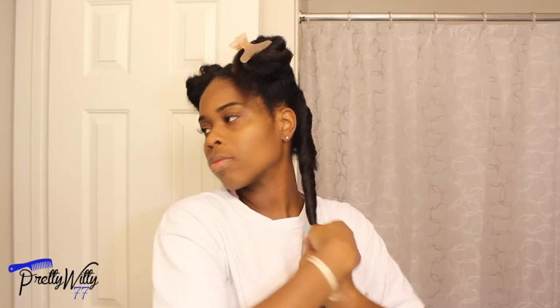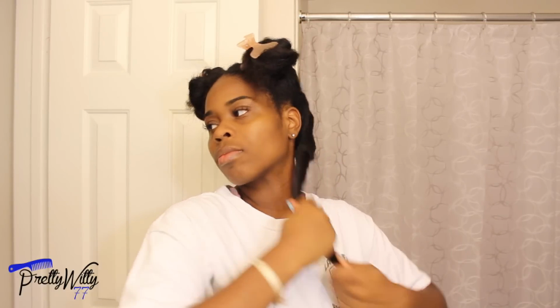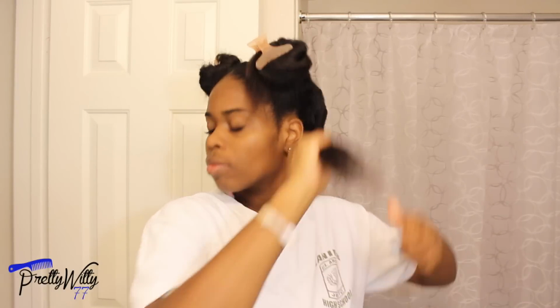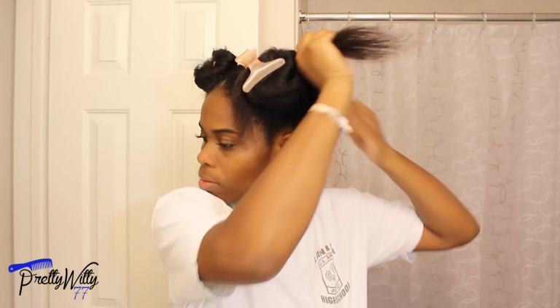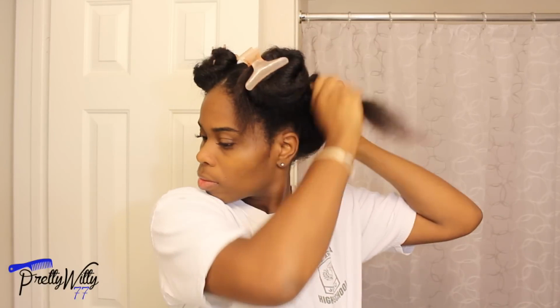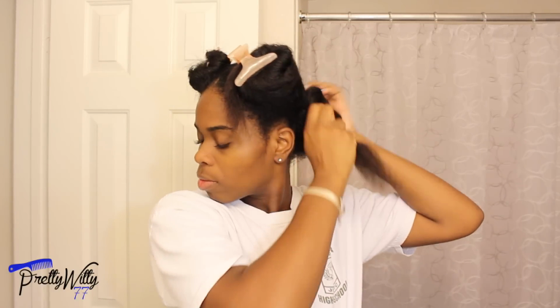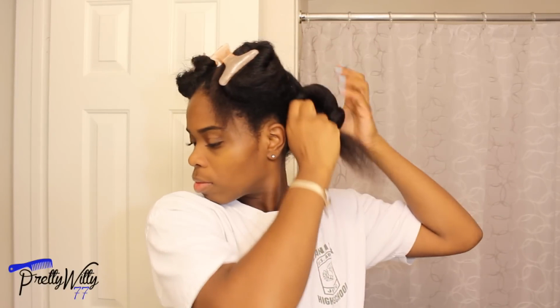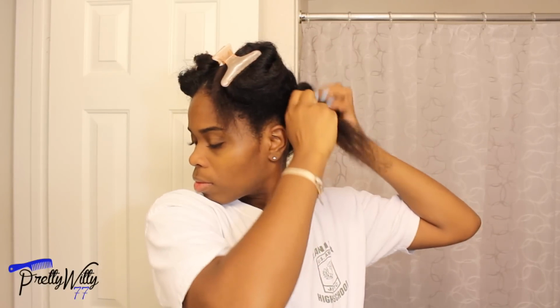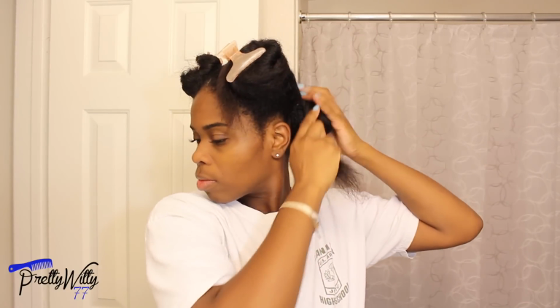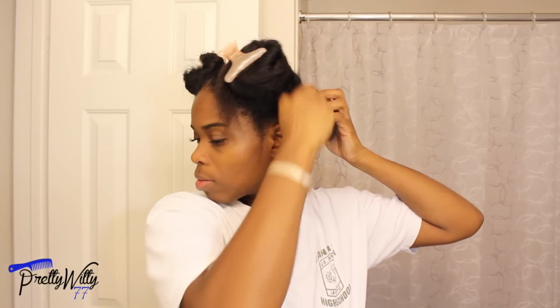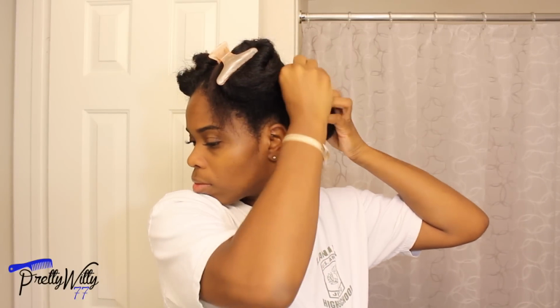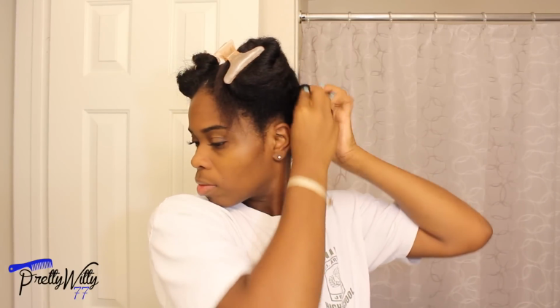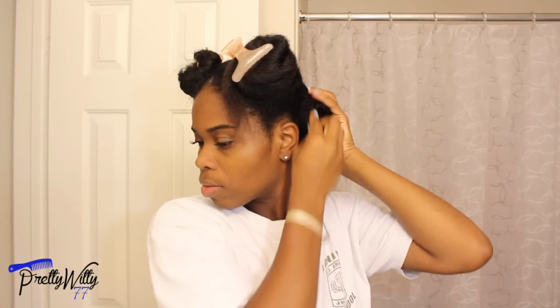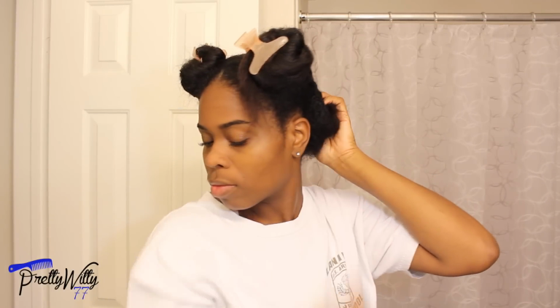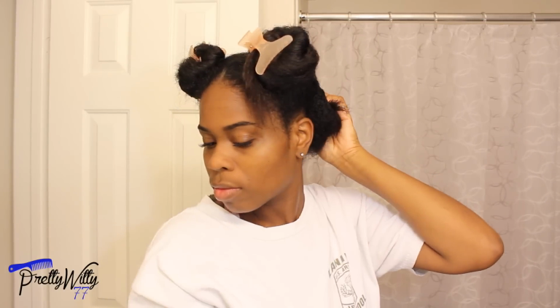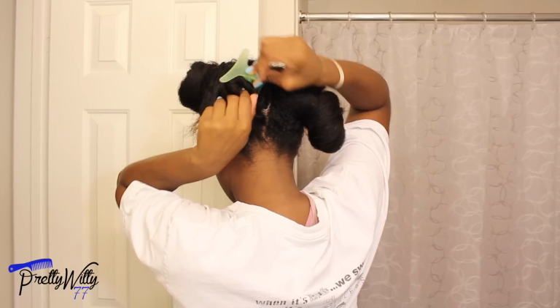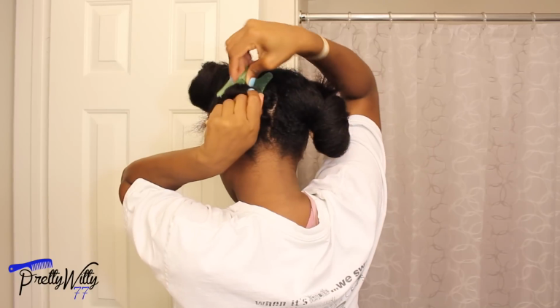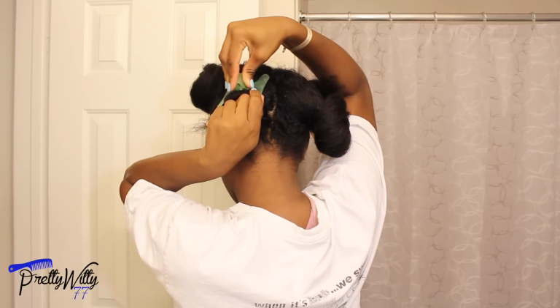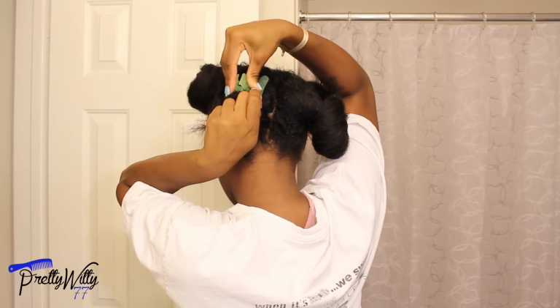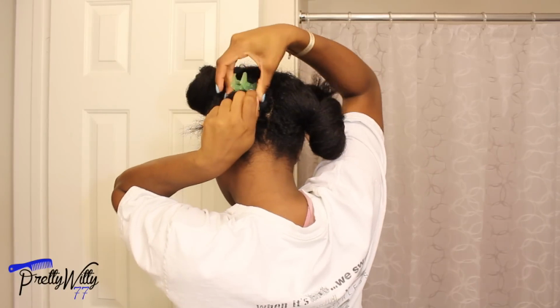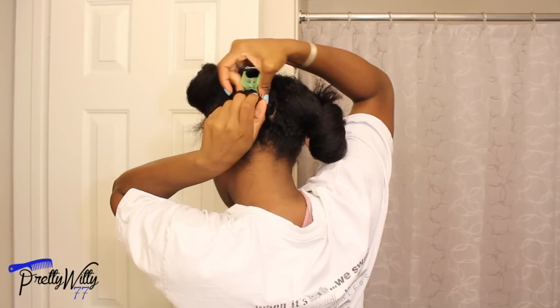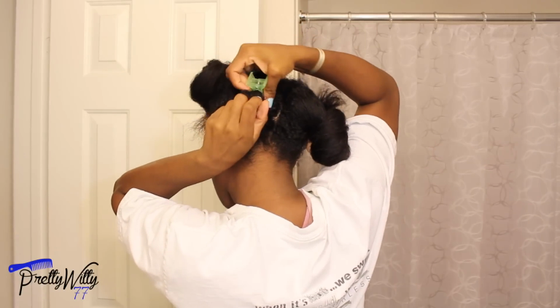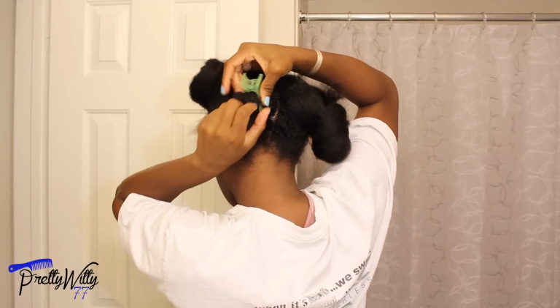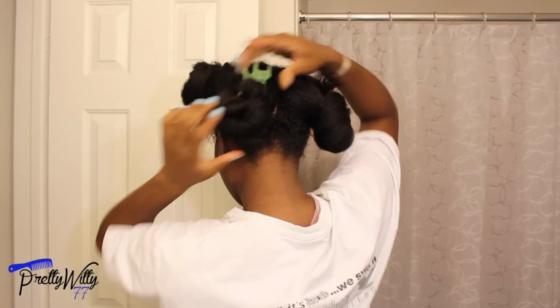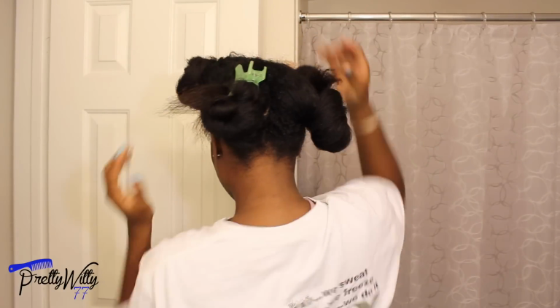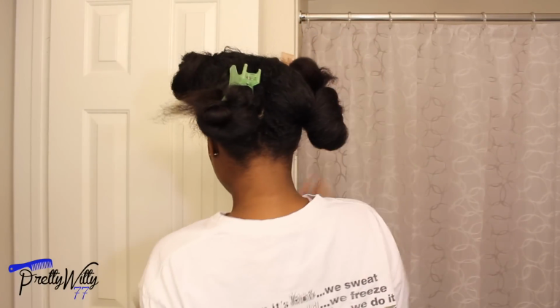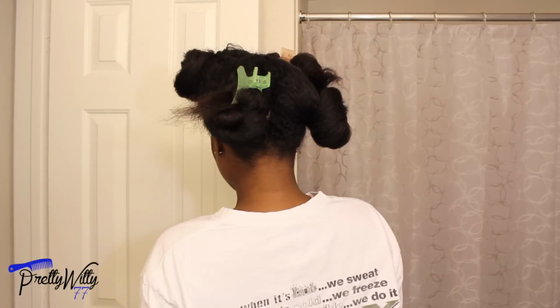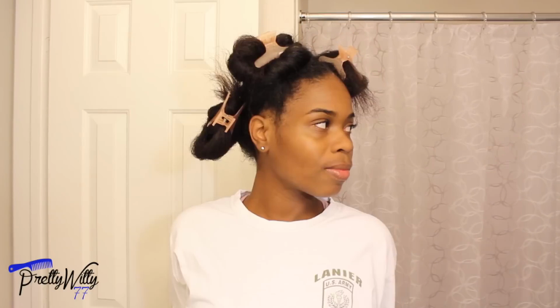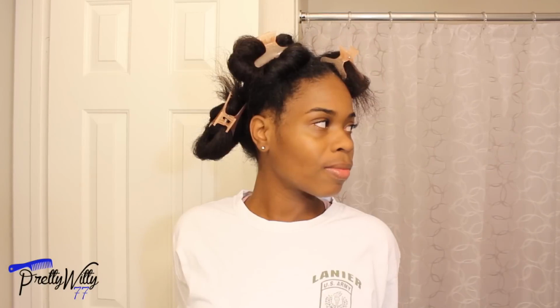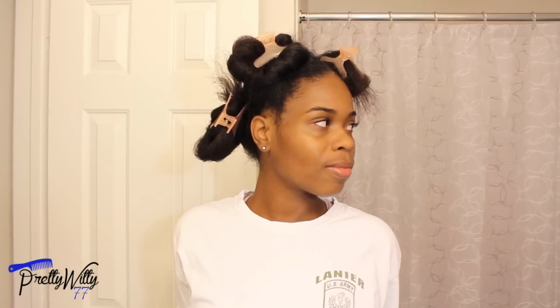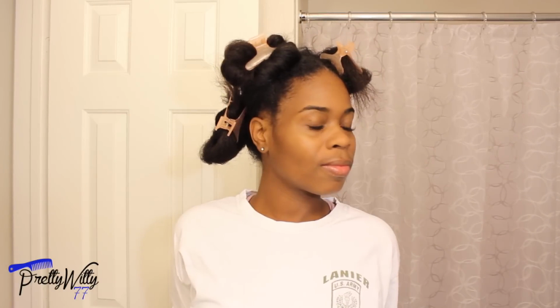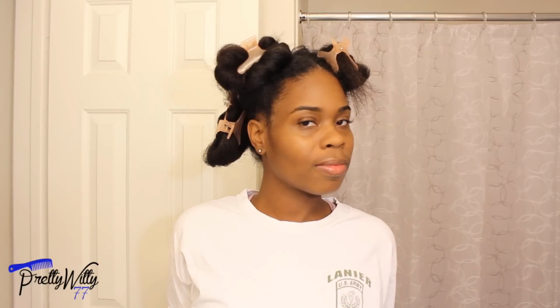Although it might look like I'm doing the most, I like working with my hair in four sections because it allows me to be a lot more thorough and prevent tangles.